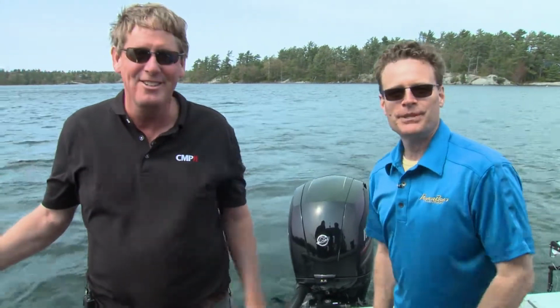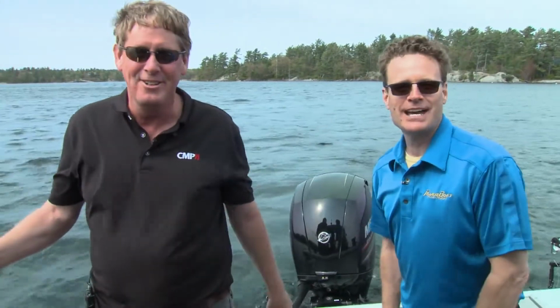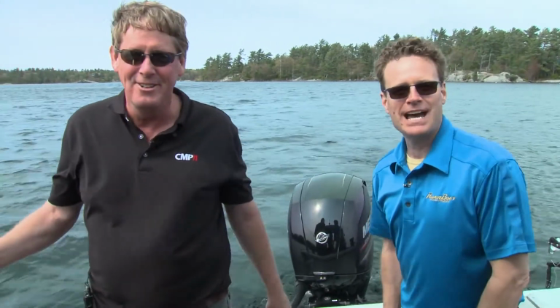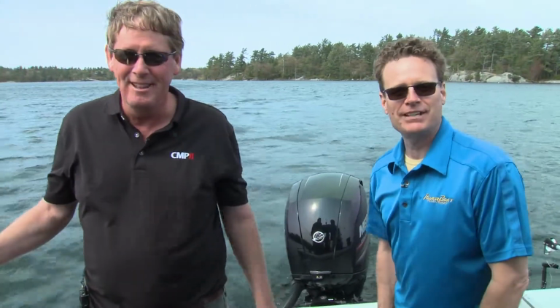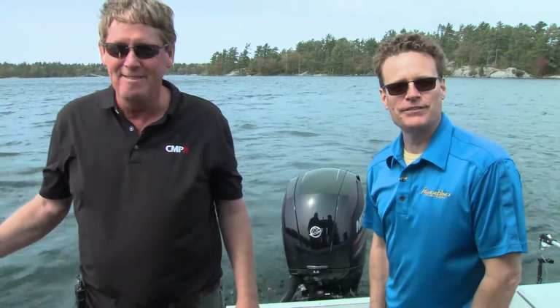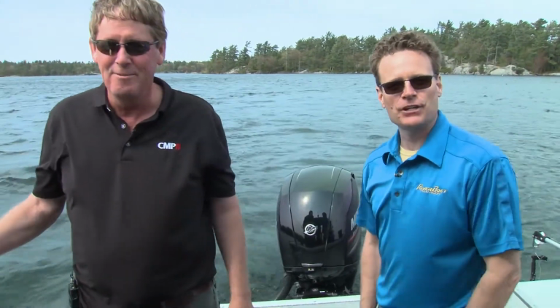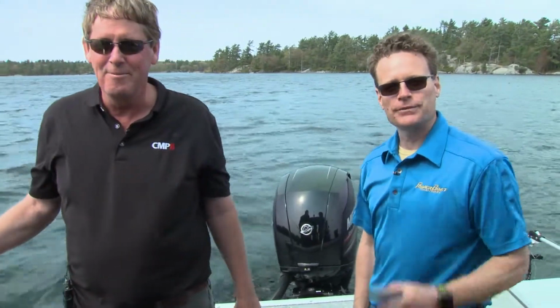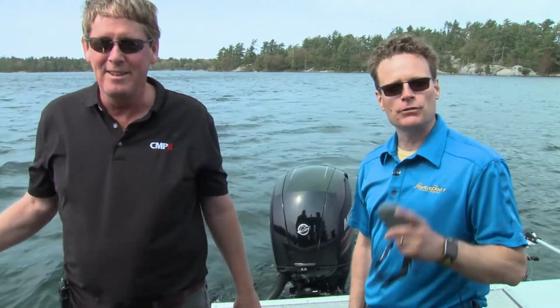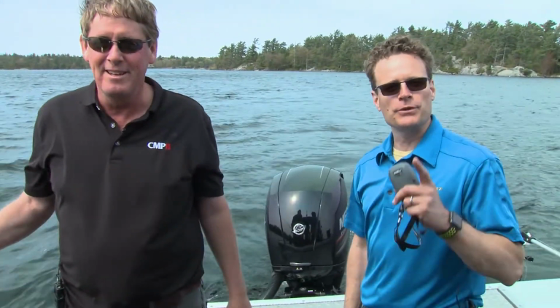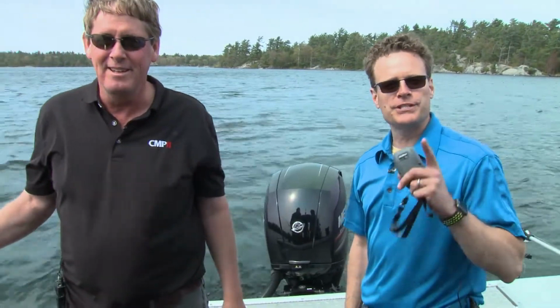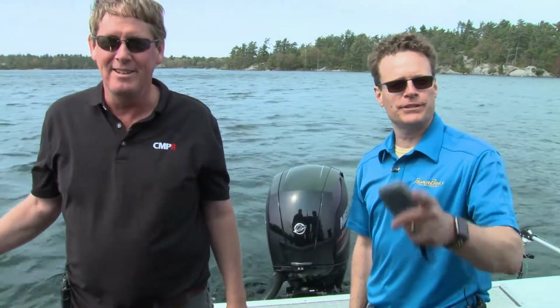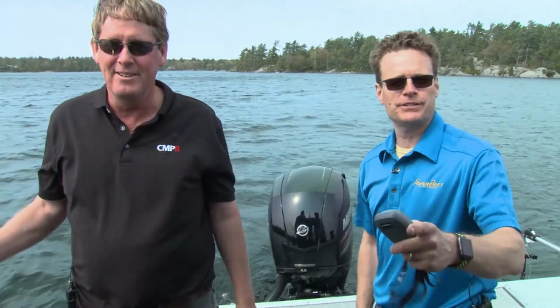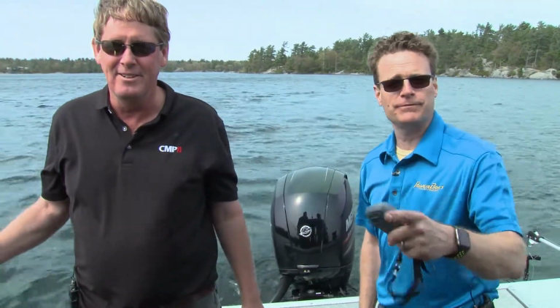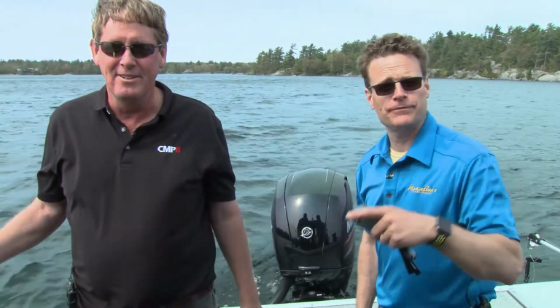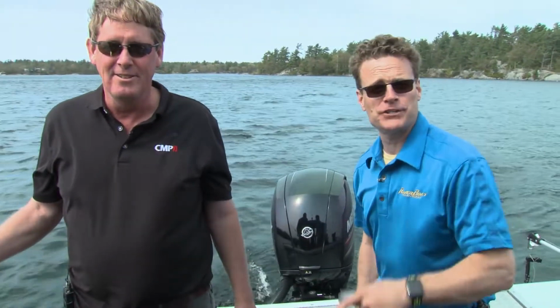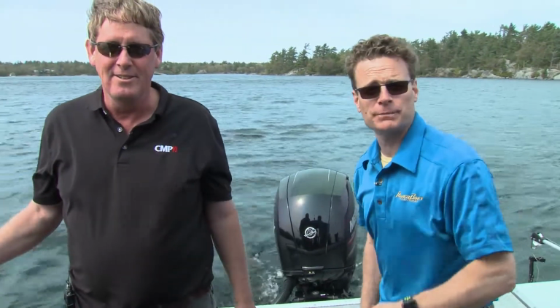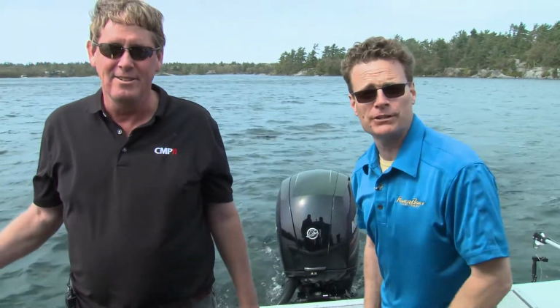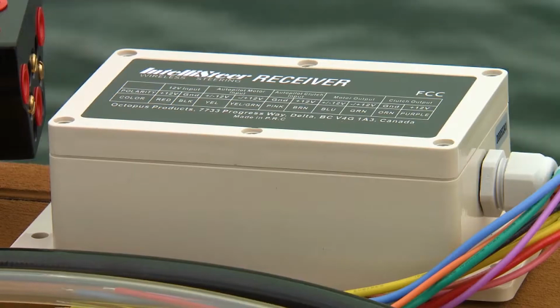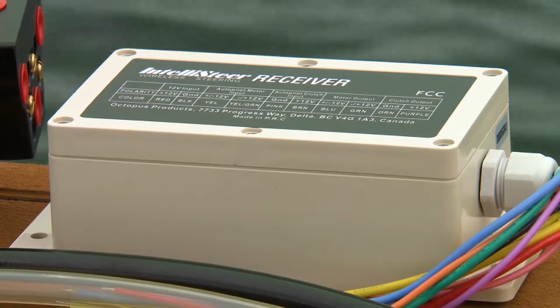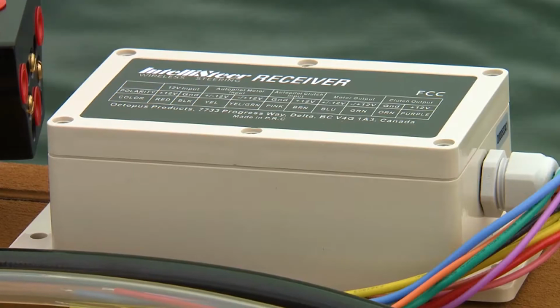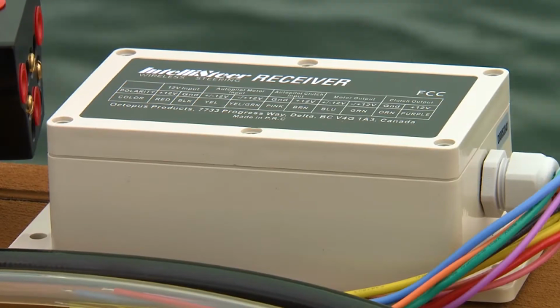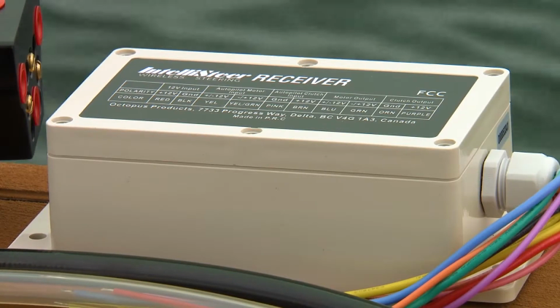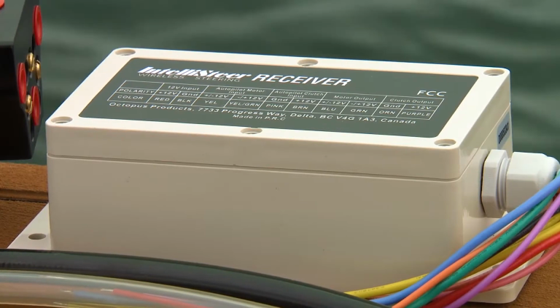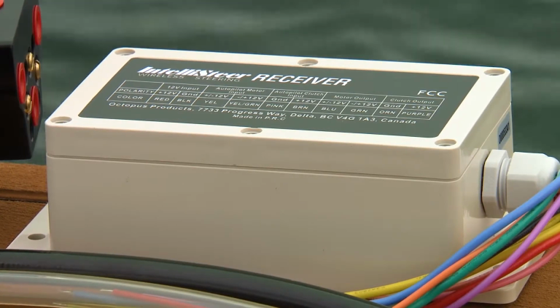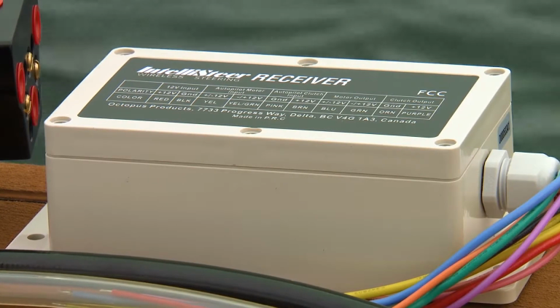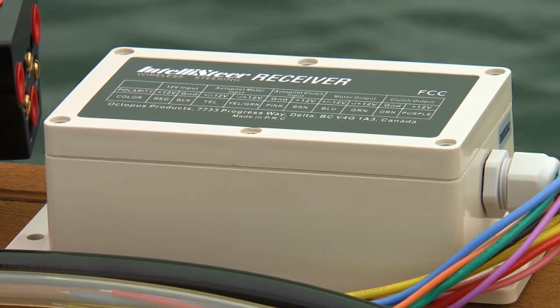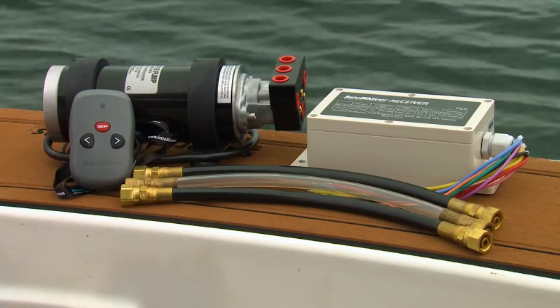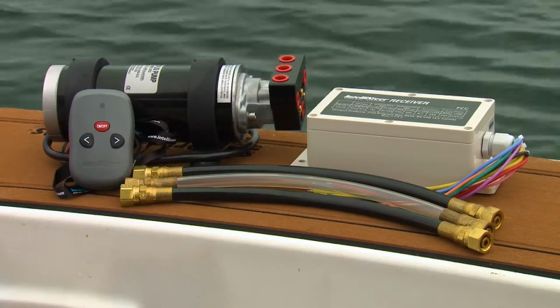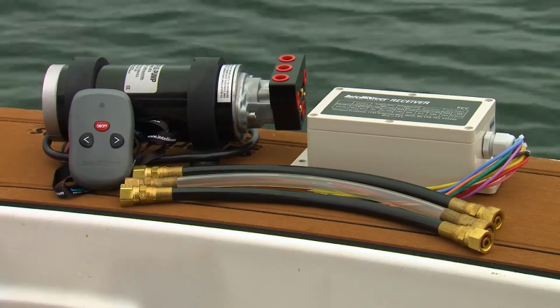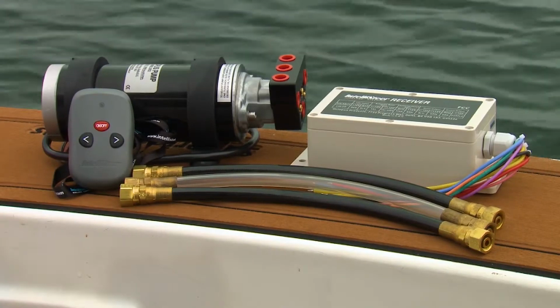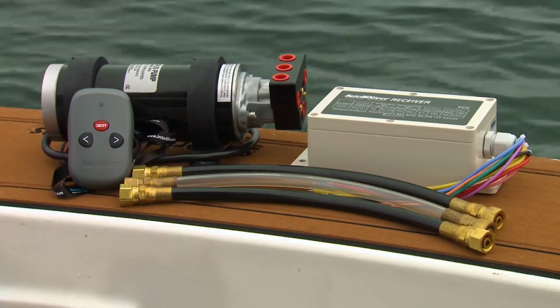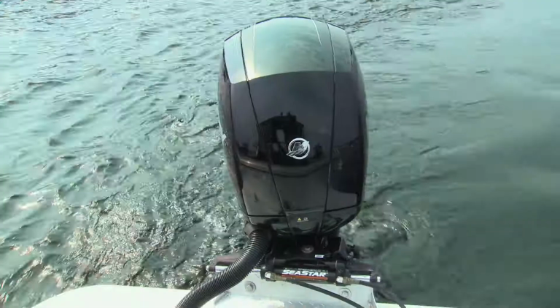Well, there you have it. If you're looking for a remote steering system for your fishing boat, IntelliSteer's got you covered.